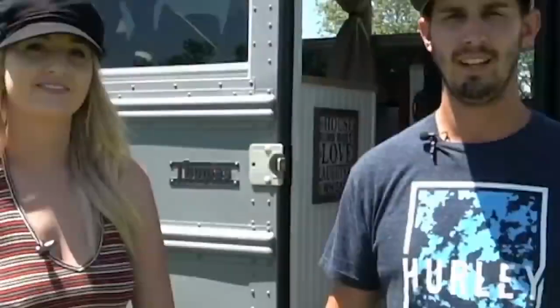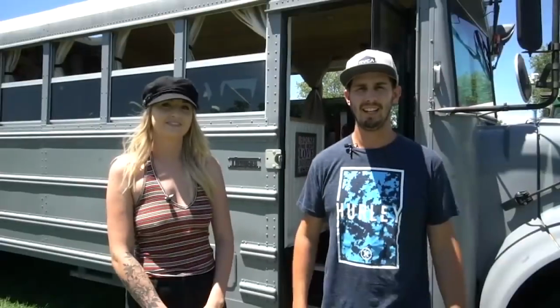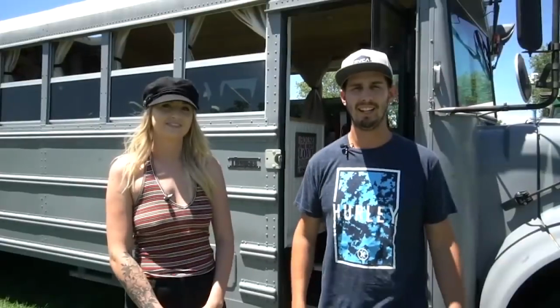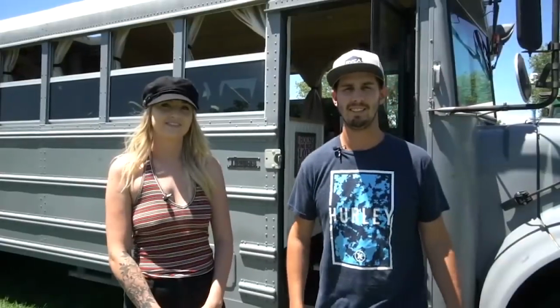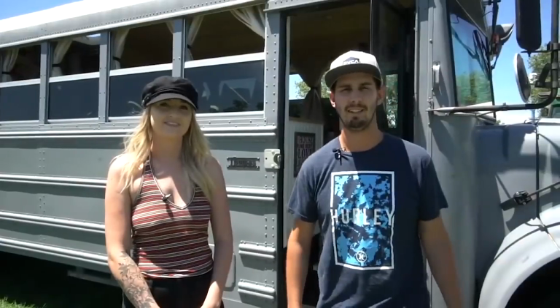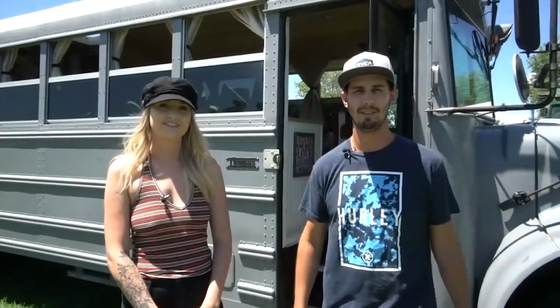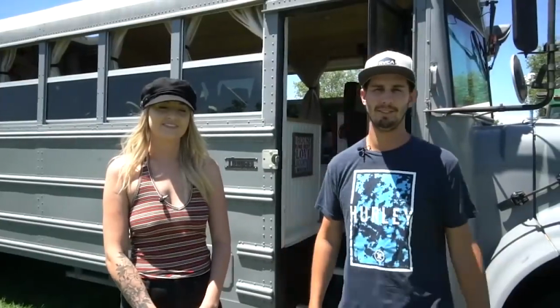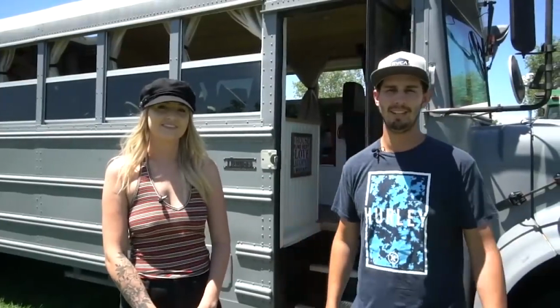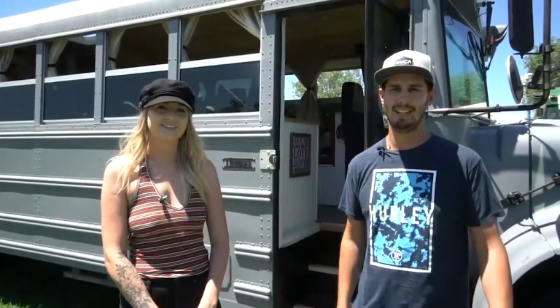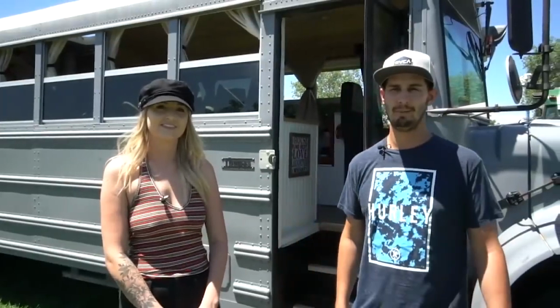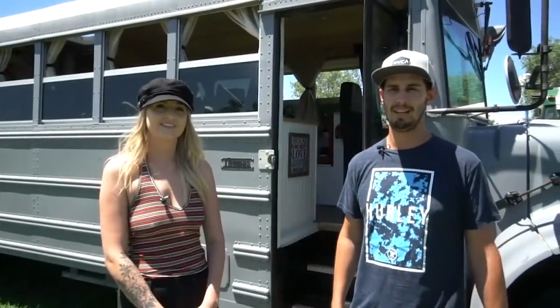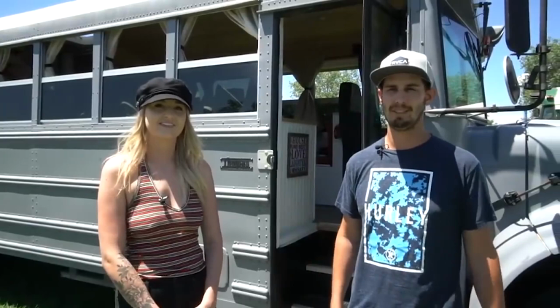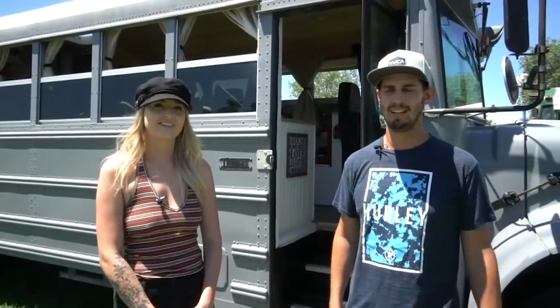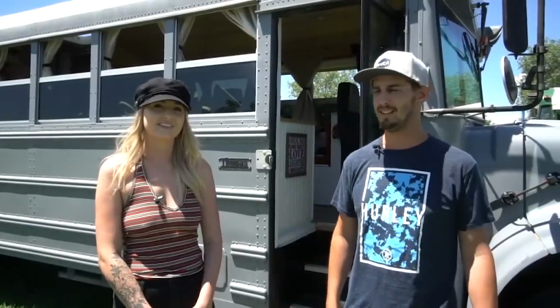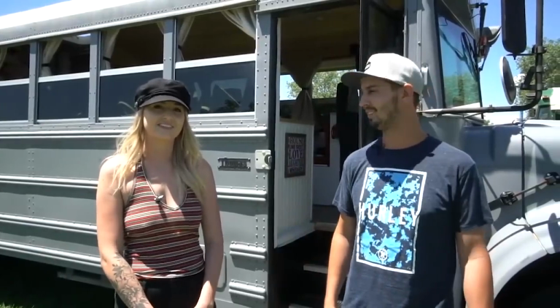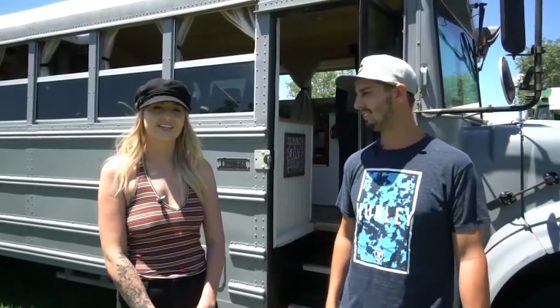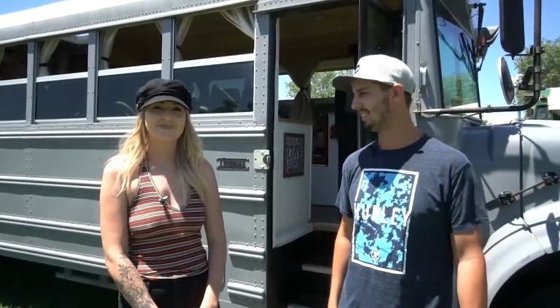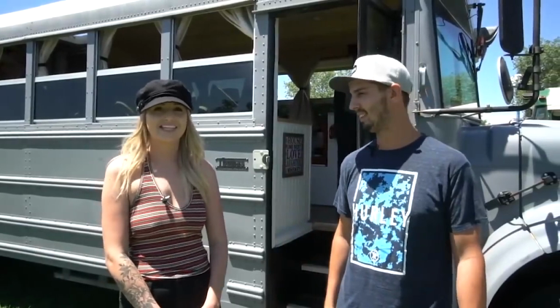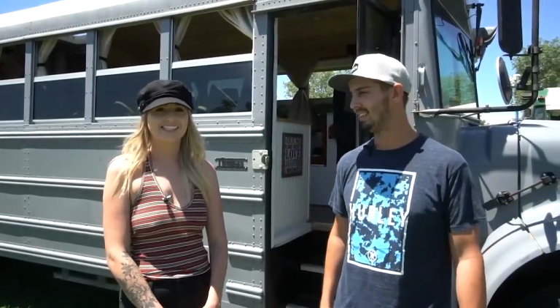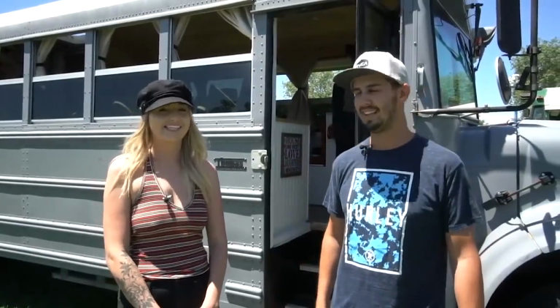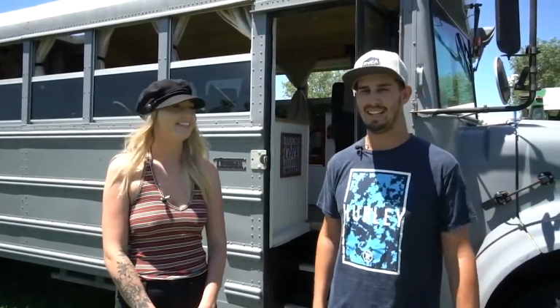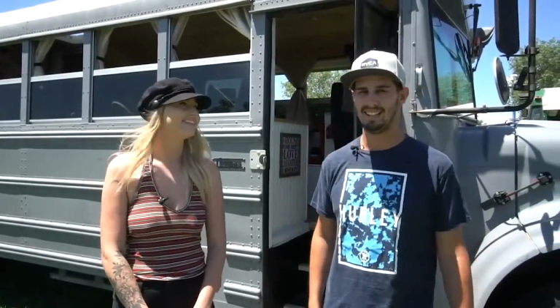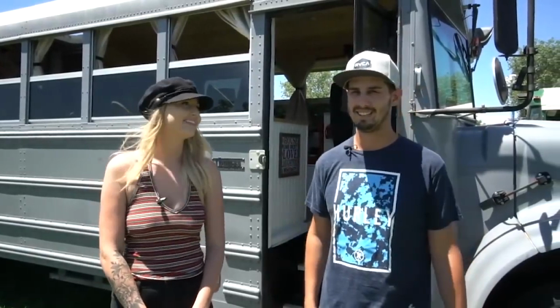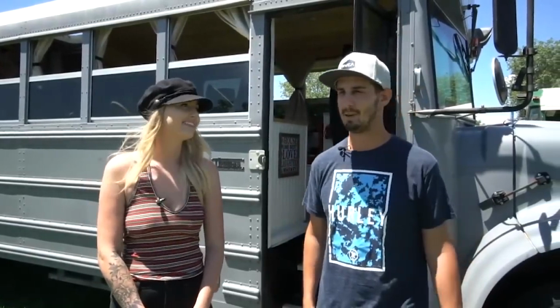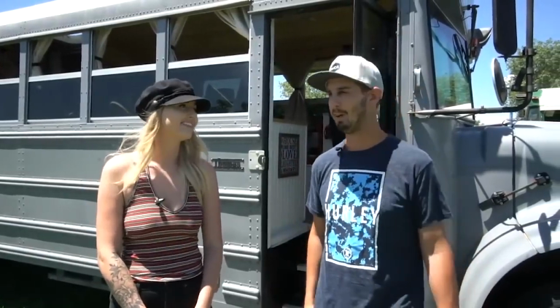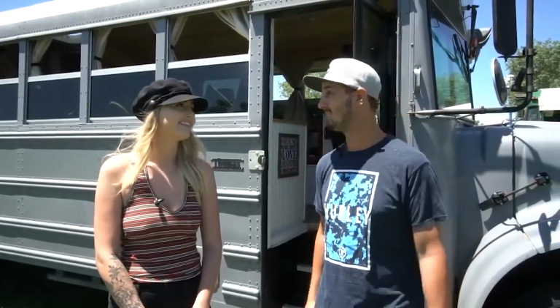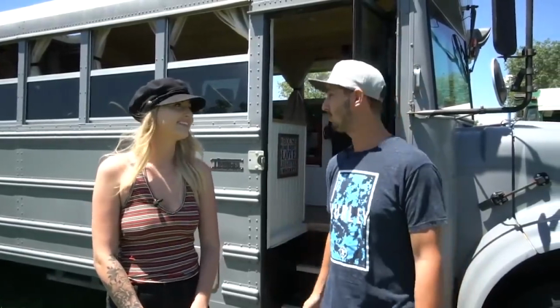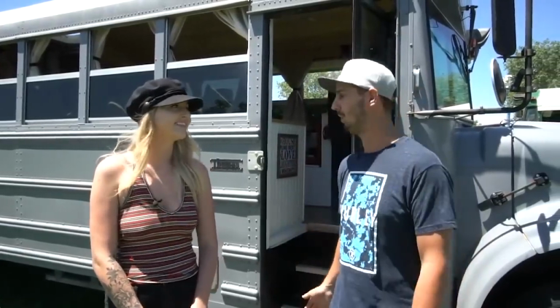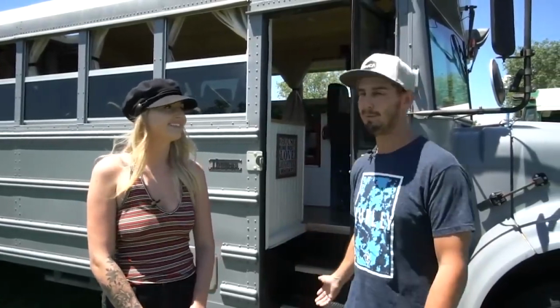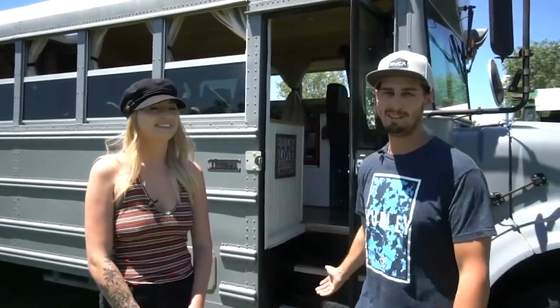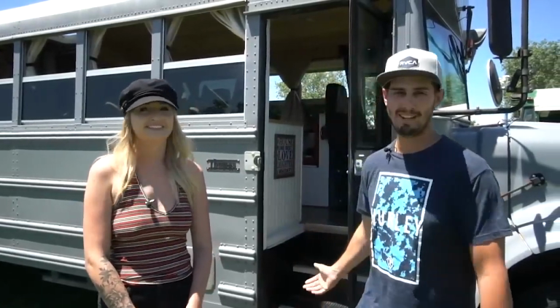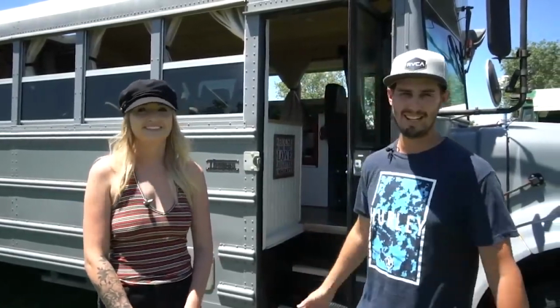Hey guys, how are you? My name is Tyler. And I'm Lexi. And this is our bus, One Wild Ride.